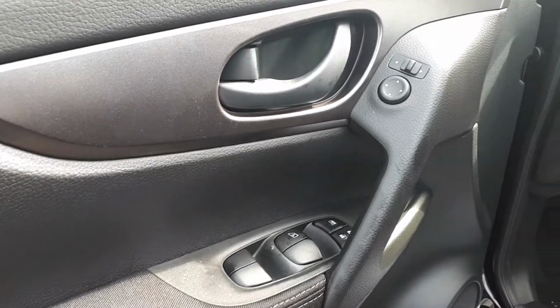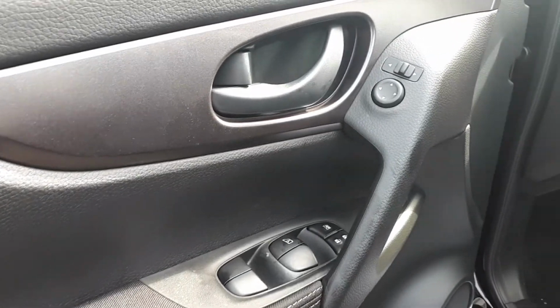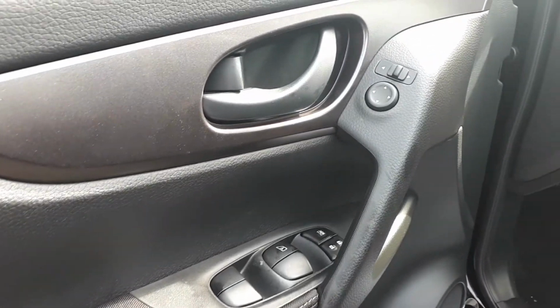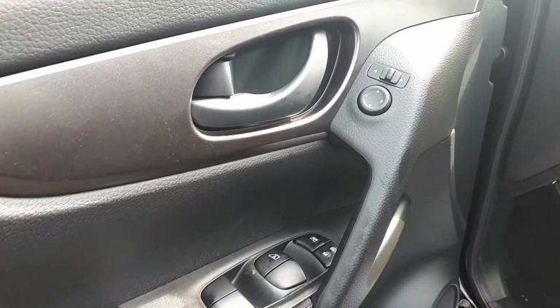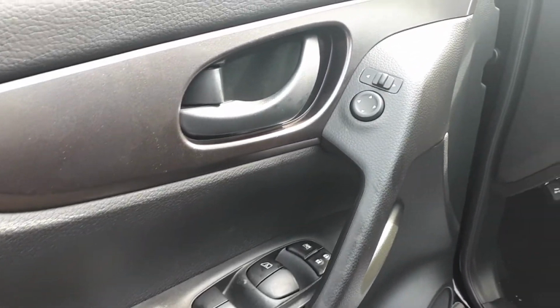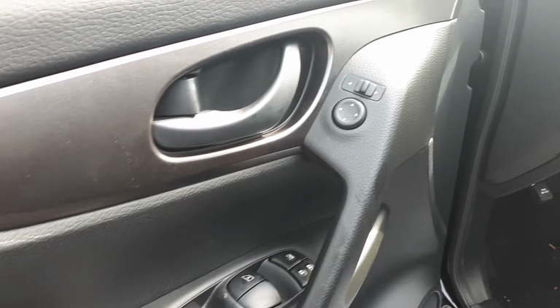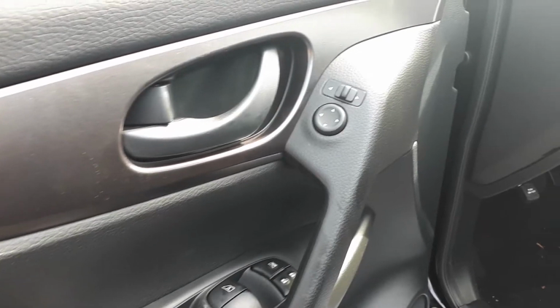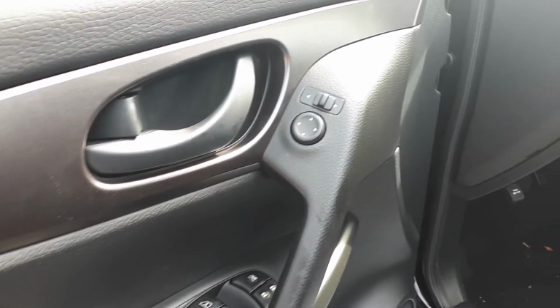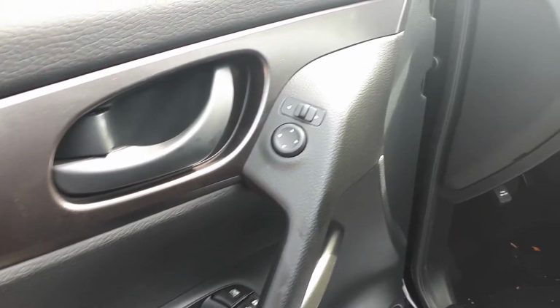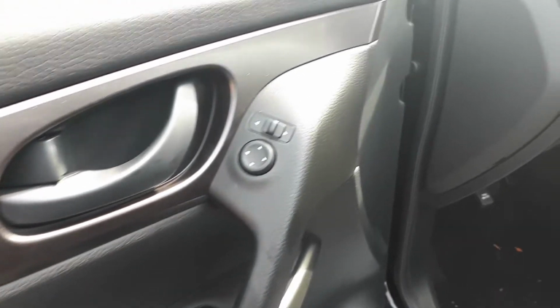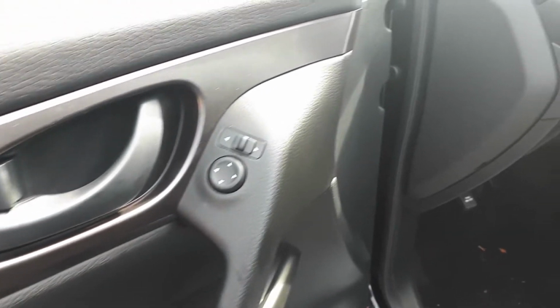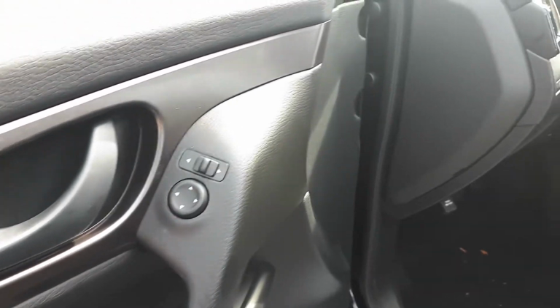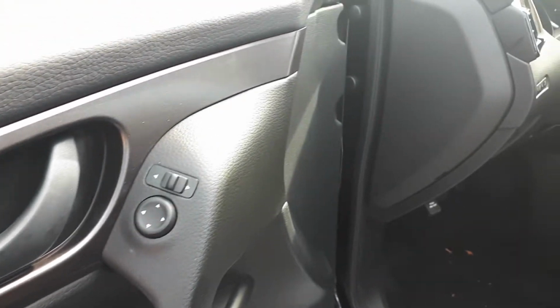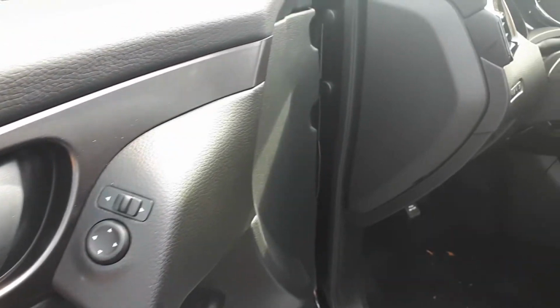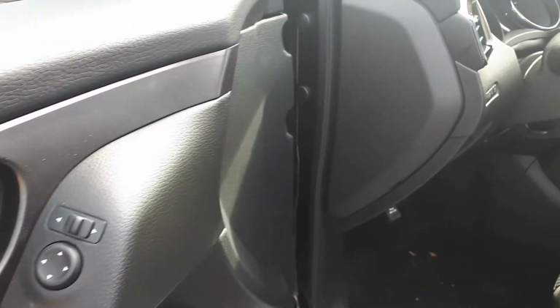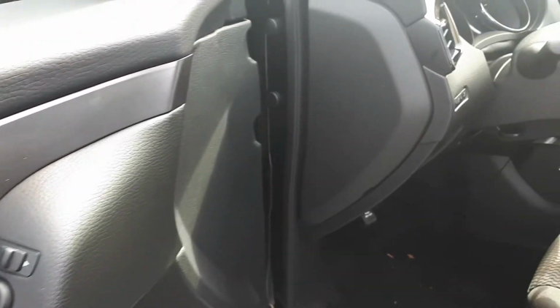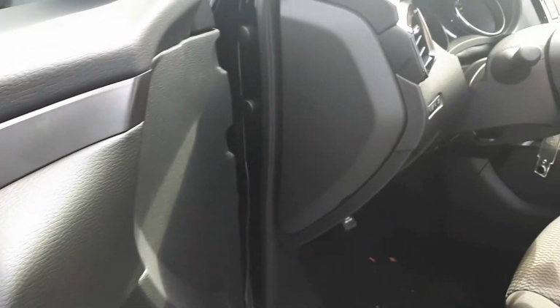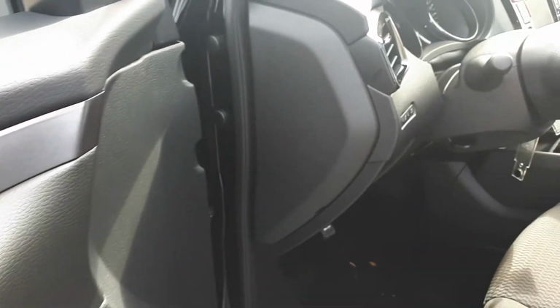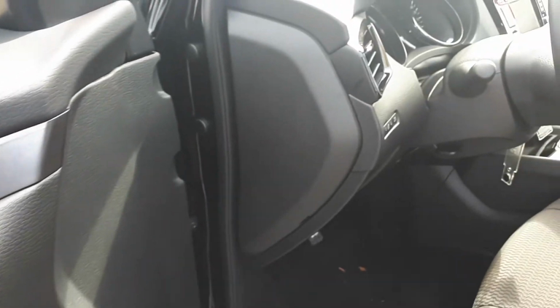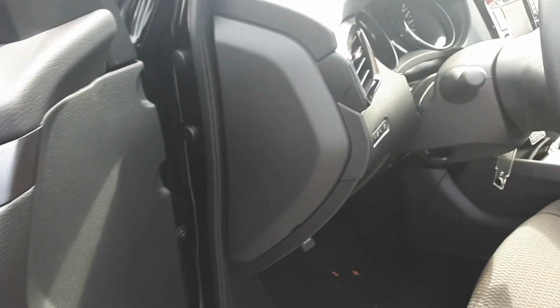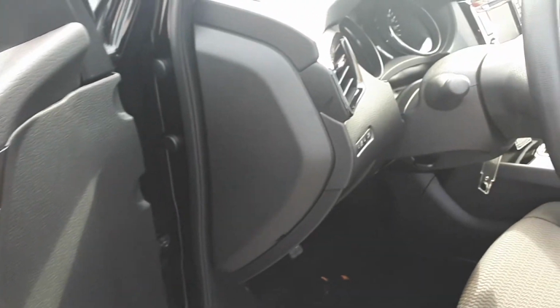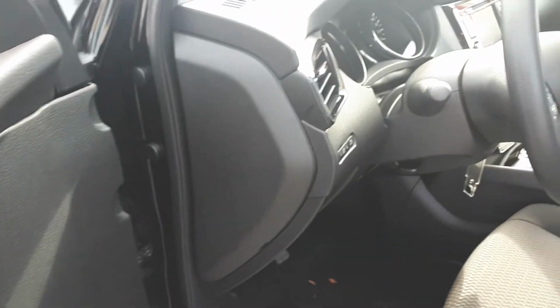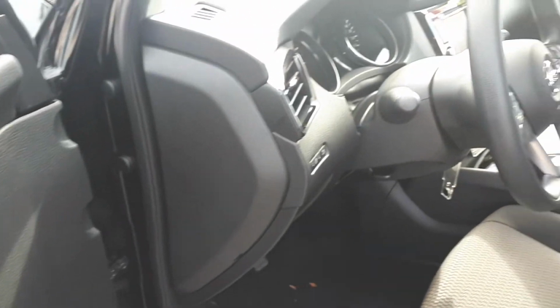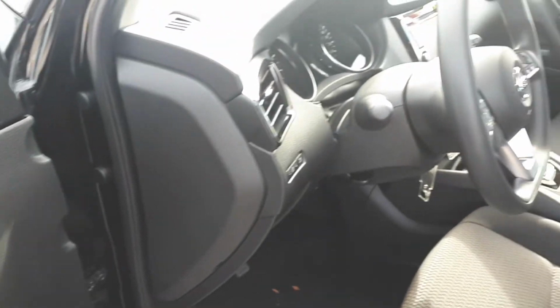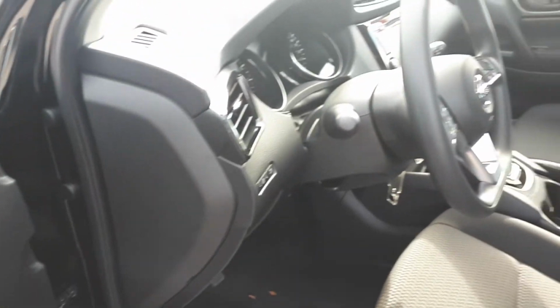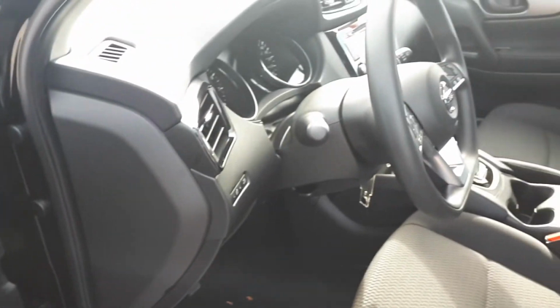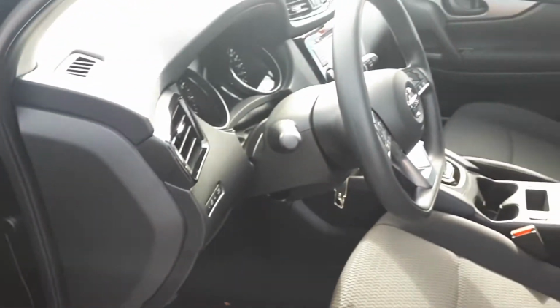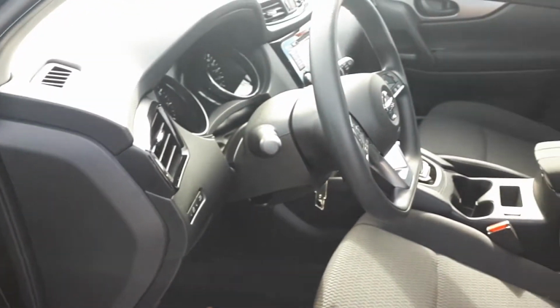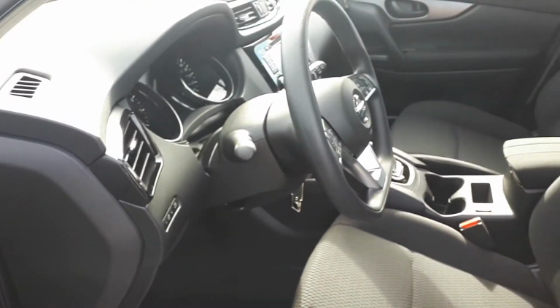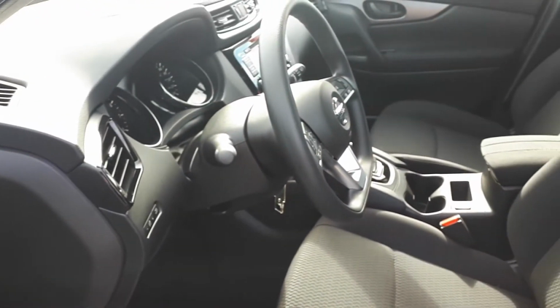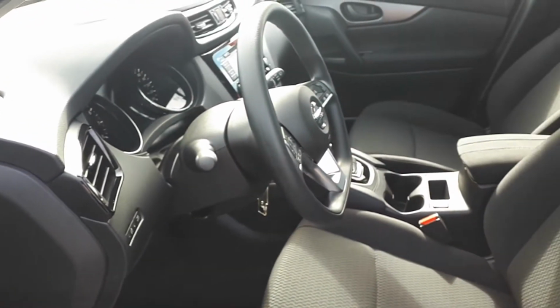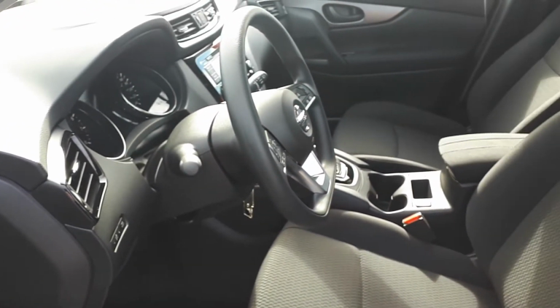On the driver's side door we have the power mirrors, locks and windows, and an automatic driver's side window.